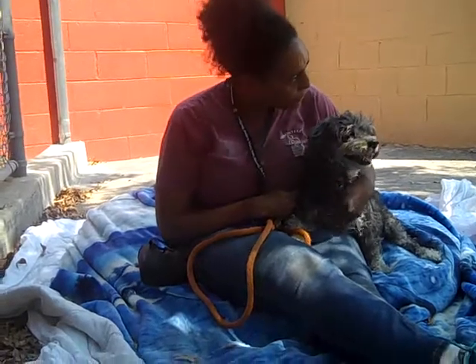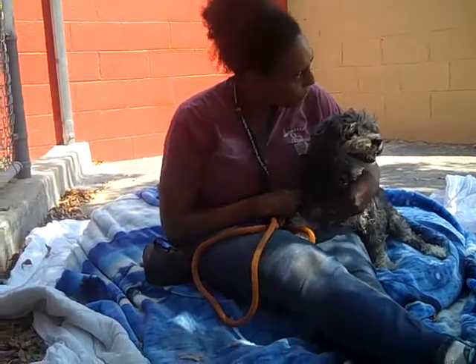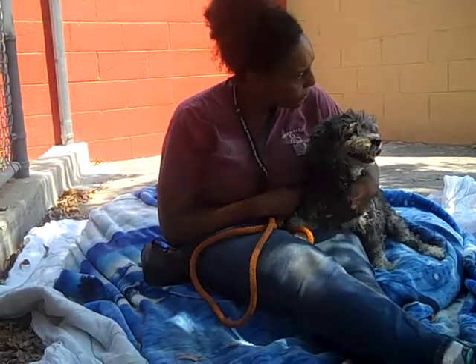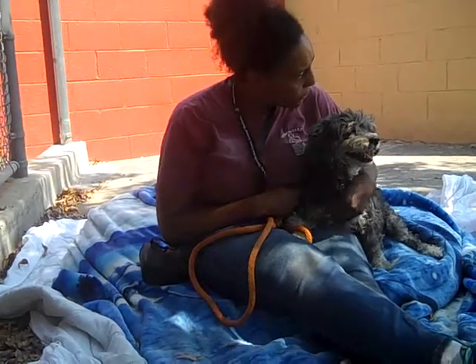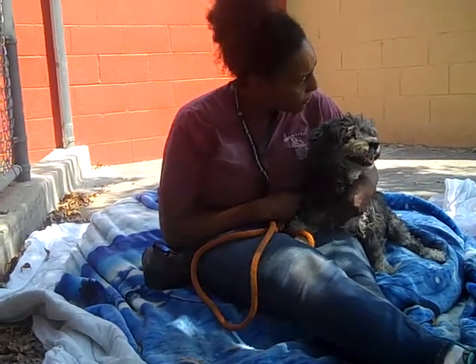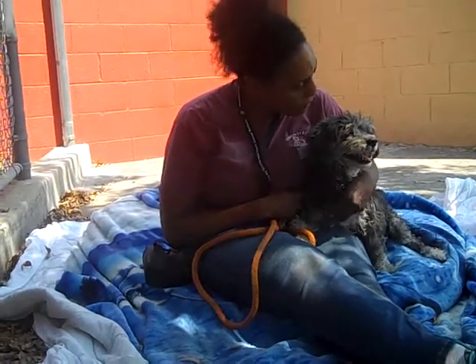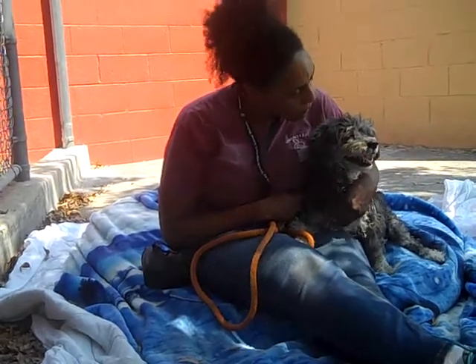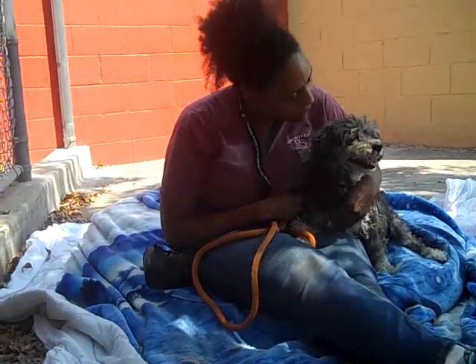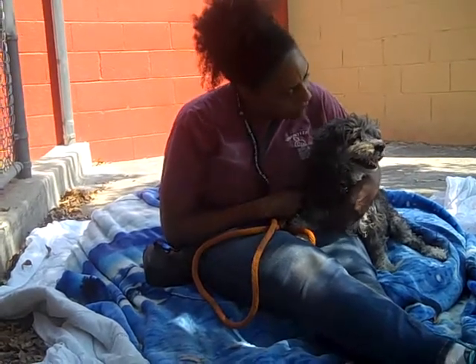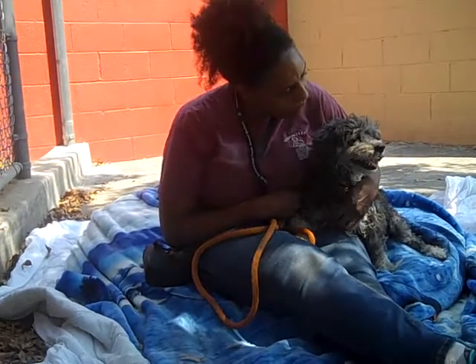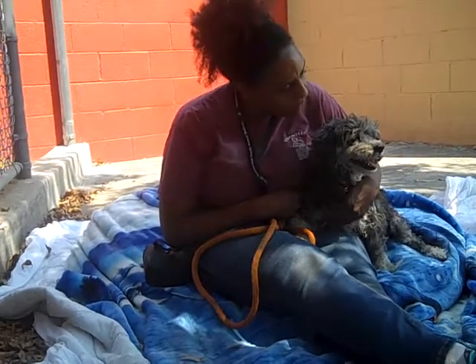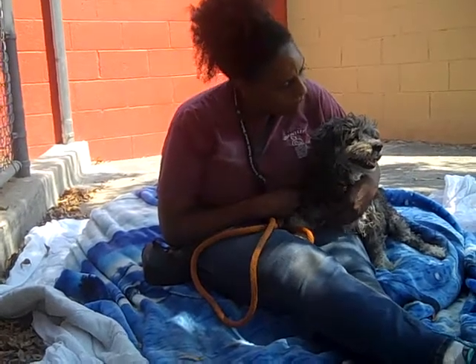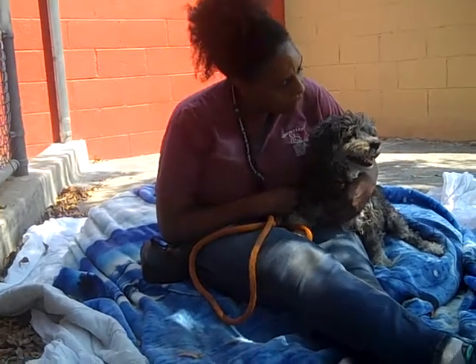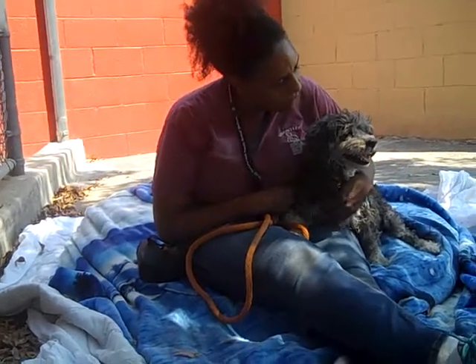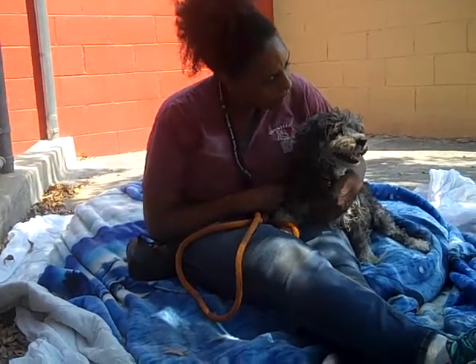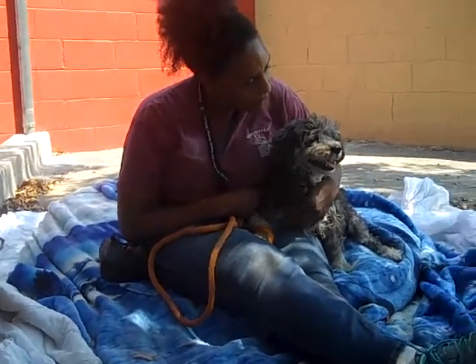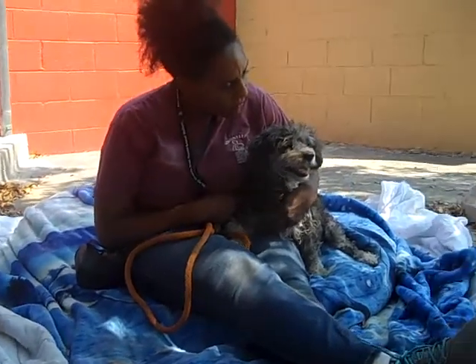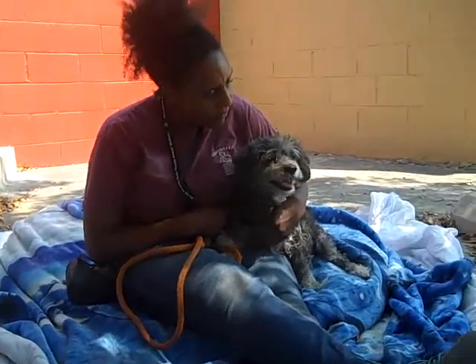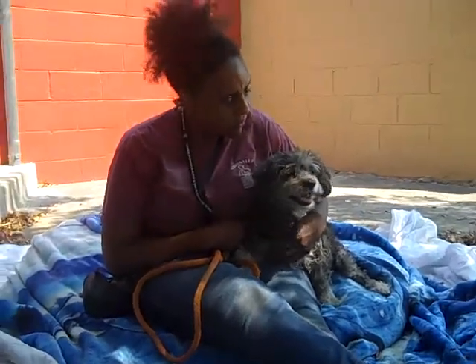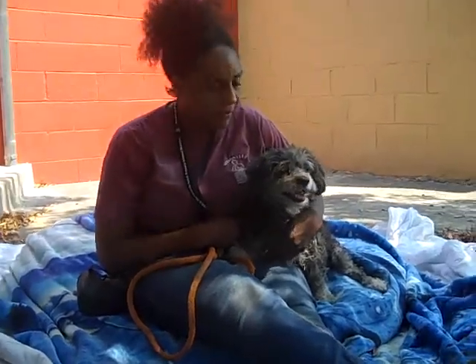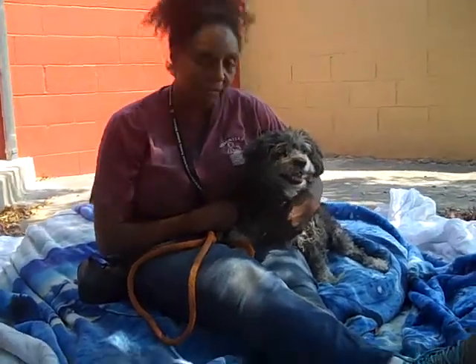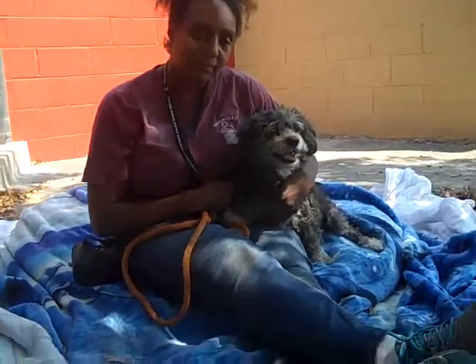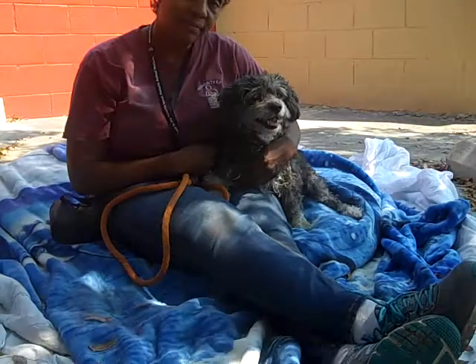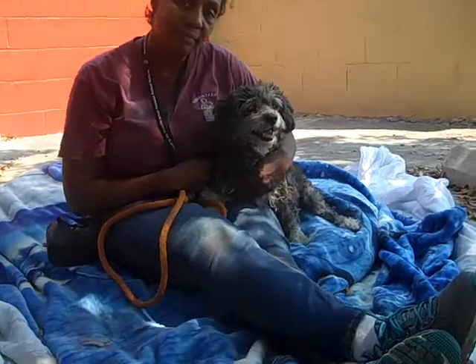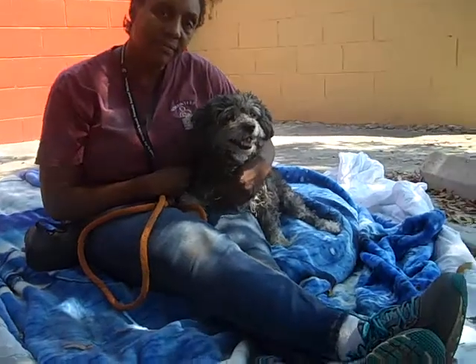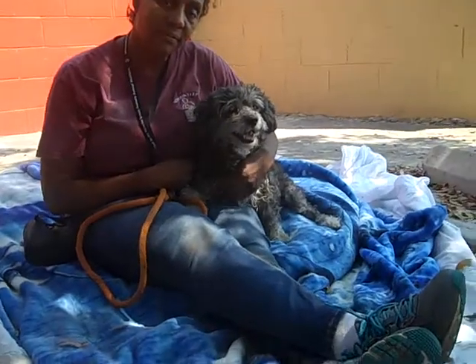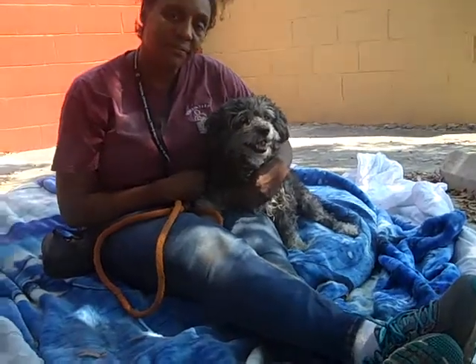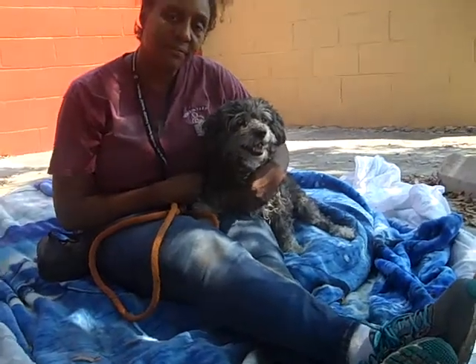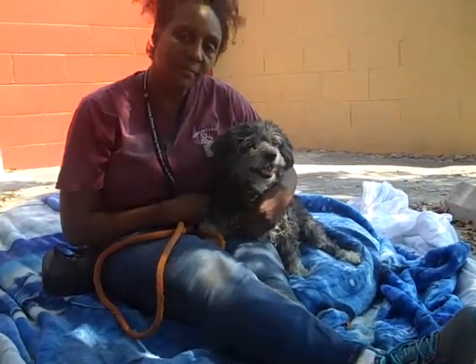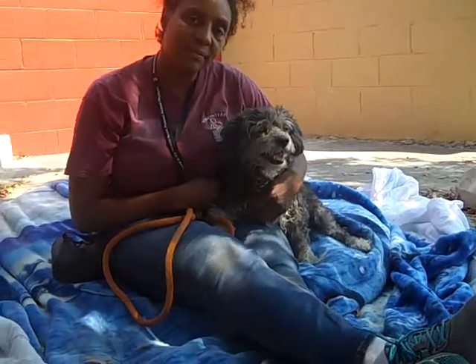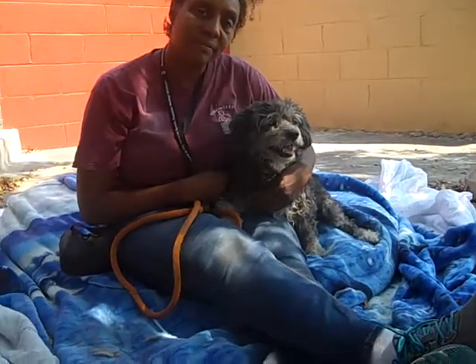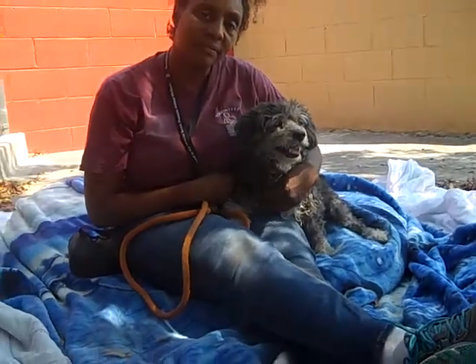Come on down to the Baldwin Park Shelter and meet Sebastian. We love him. We think he's a sweetheart, and we know you will too. Thank you.